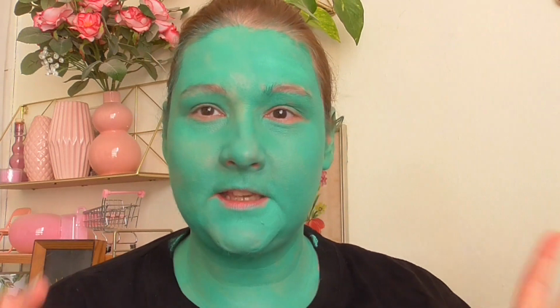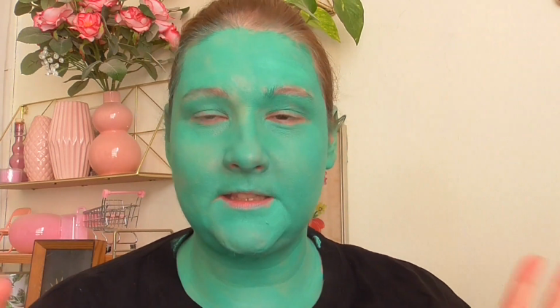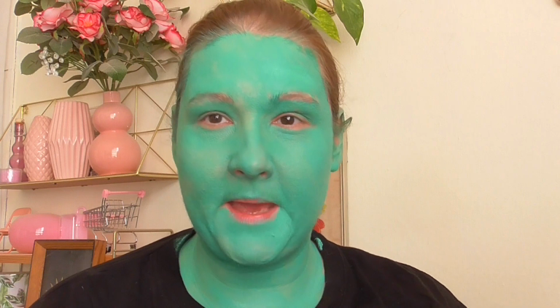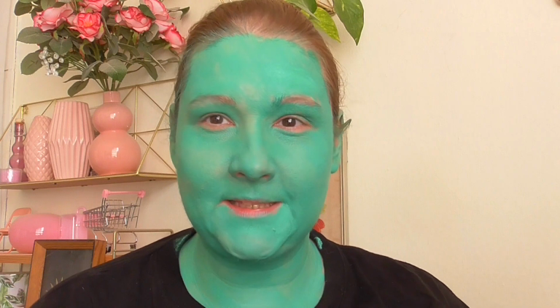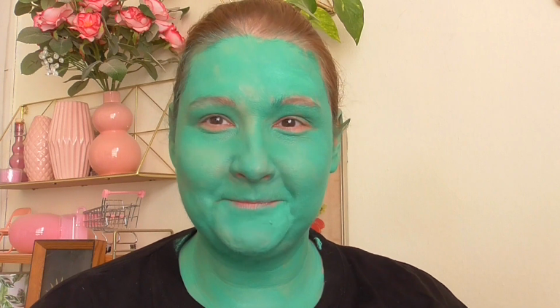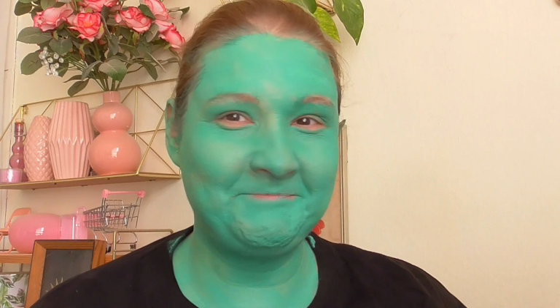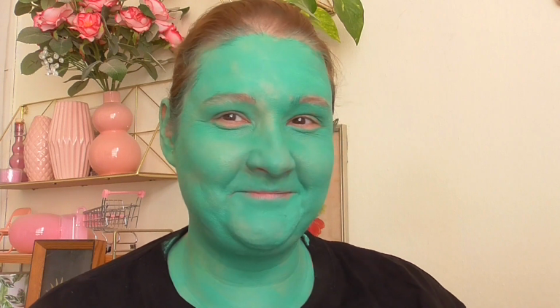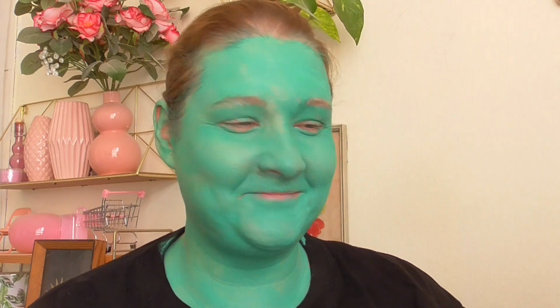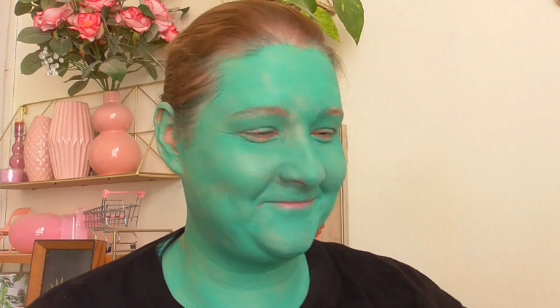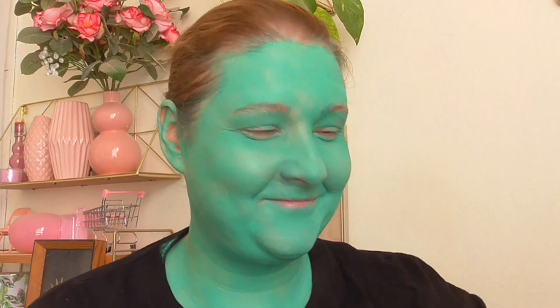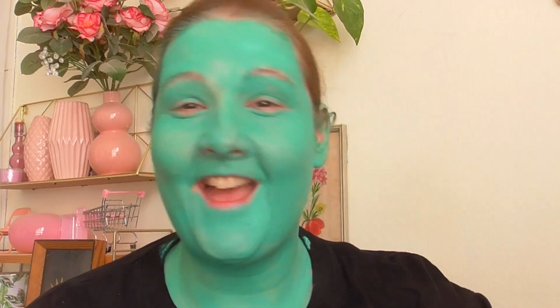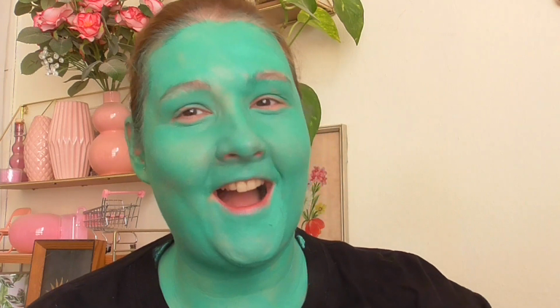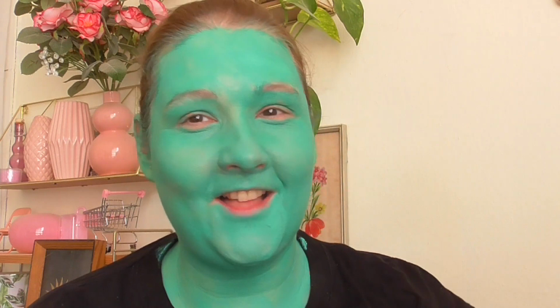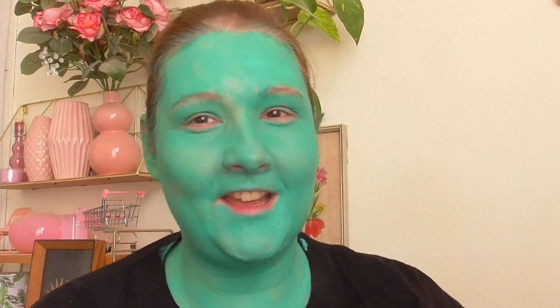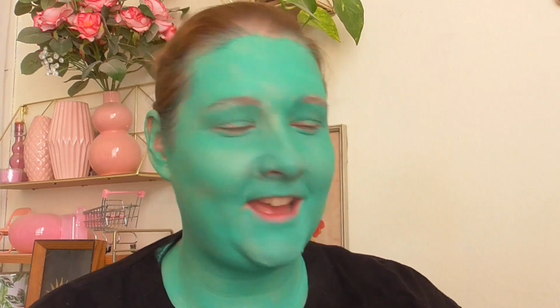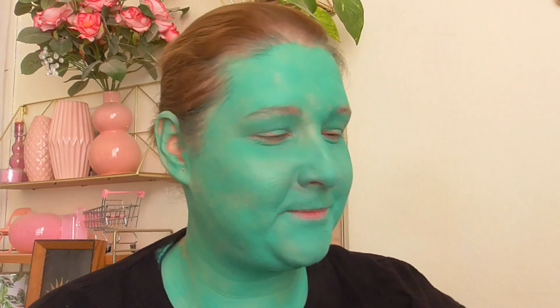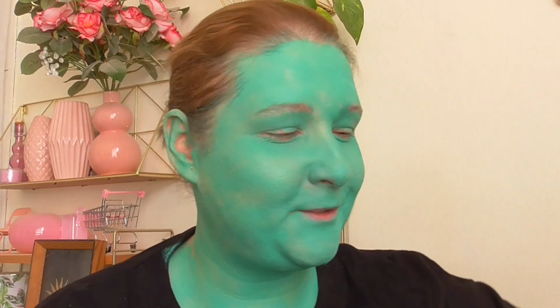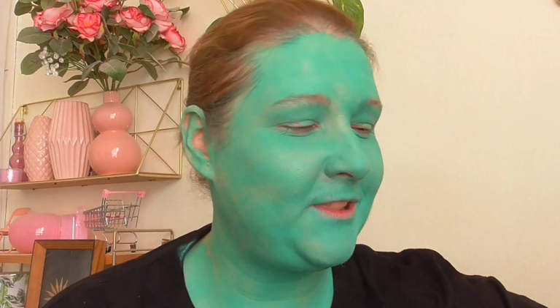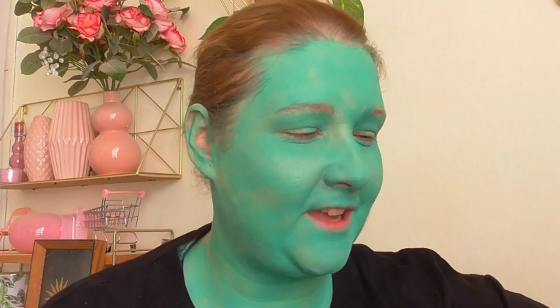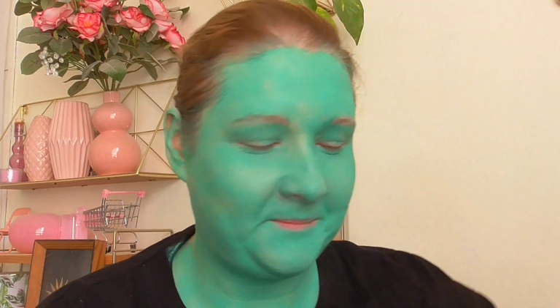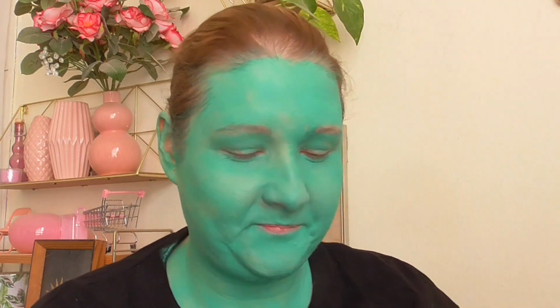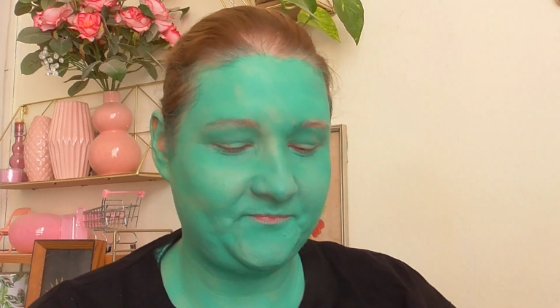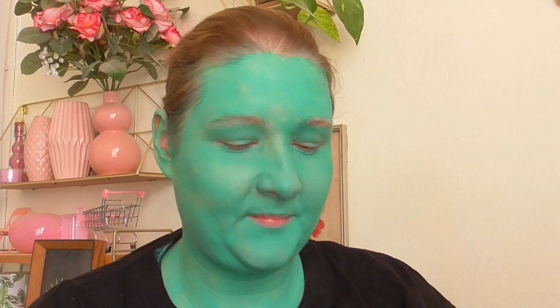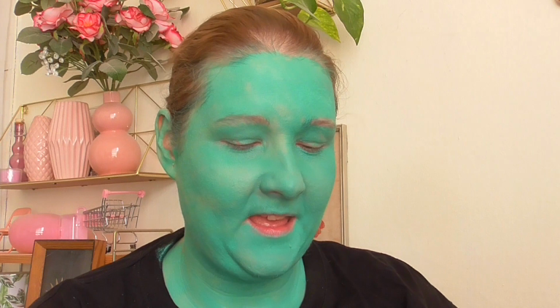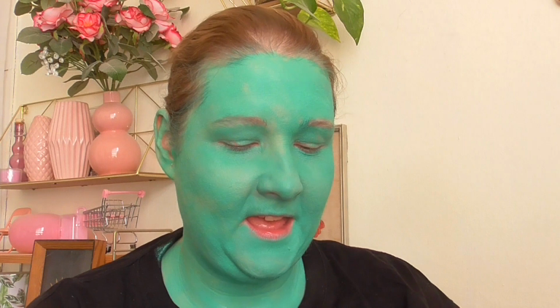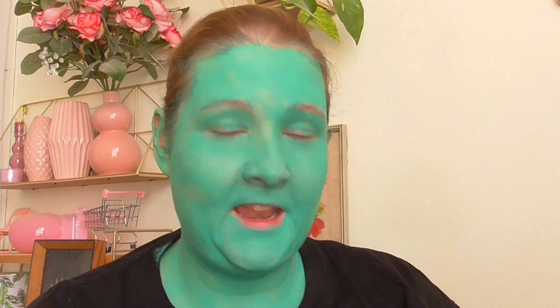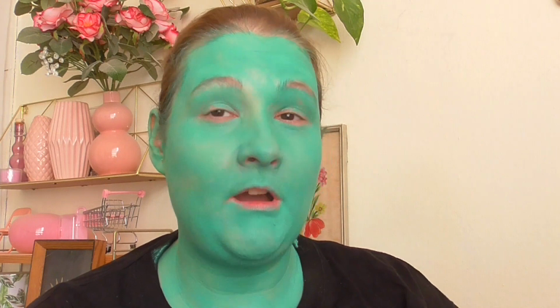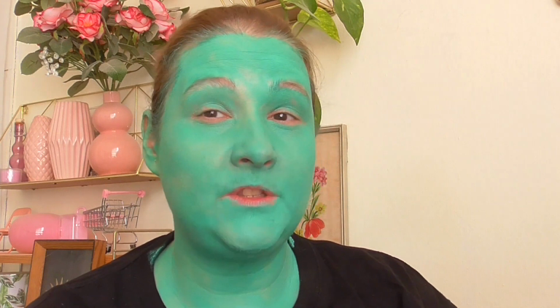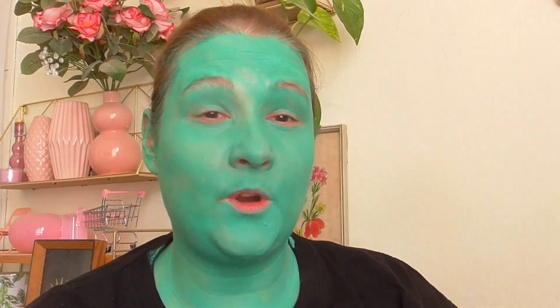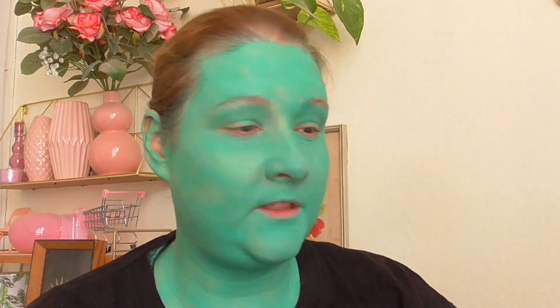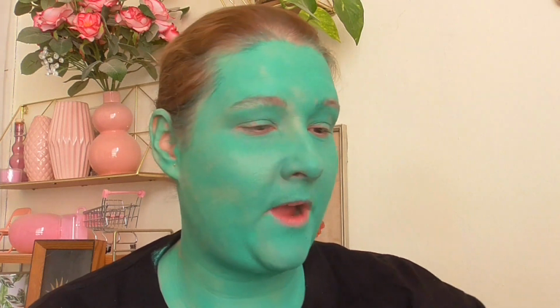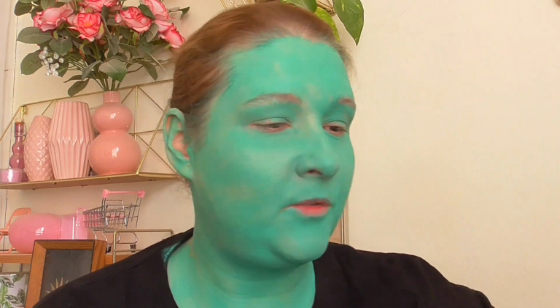So this is the base. I love it, I absolutely love it. And now I want to work on the brows.